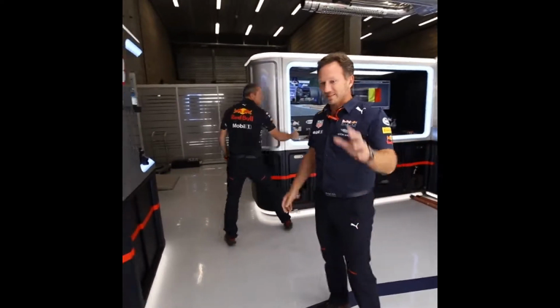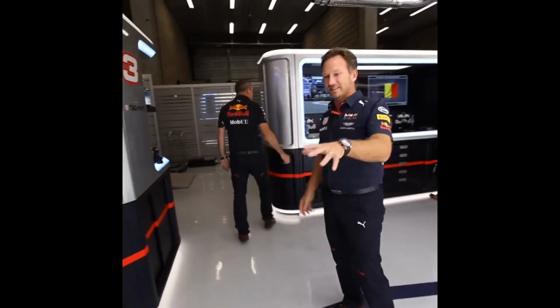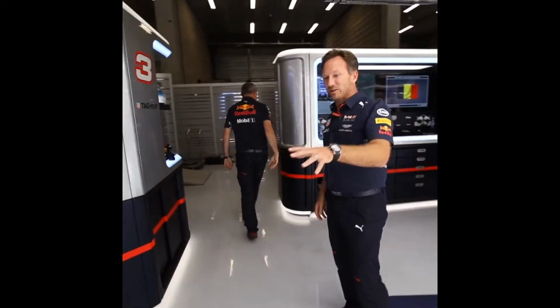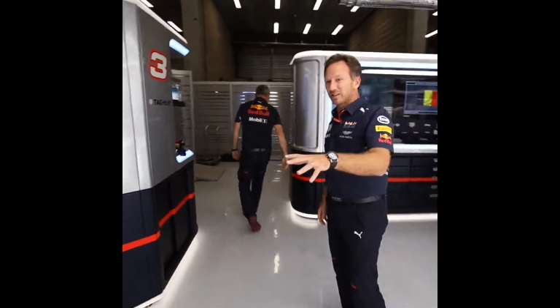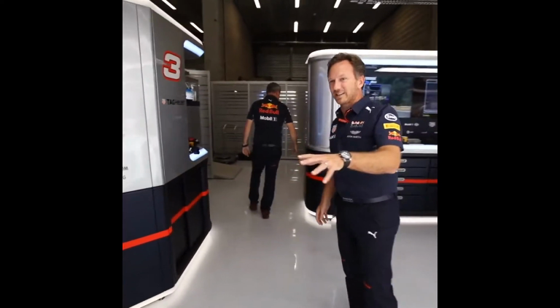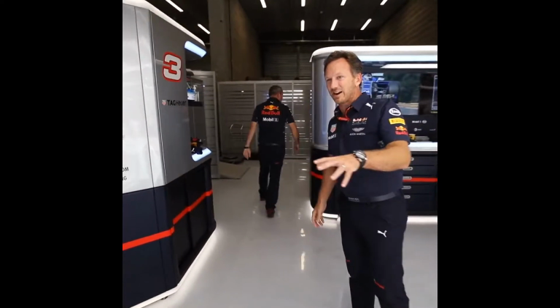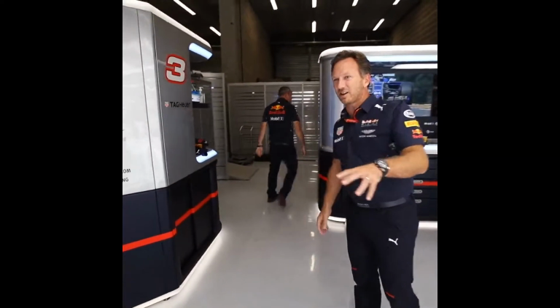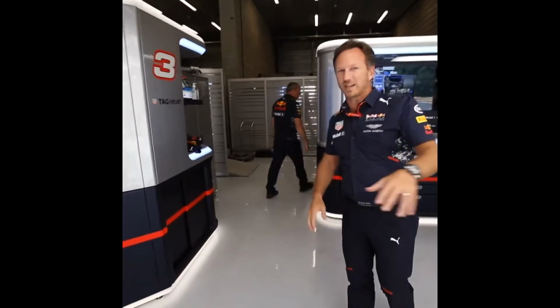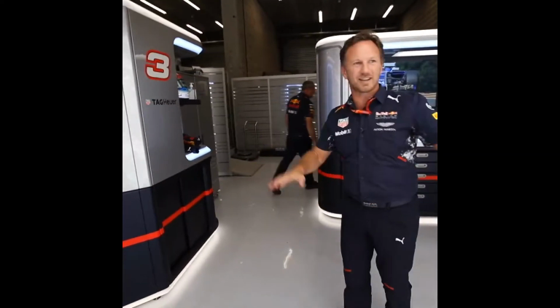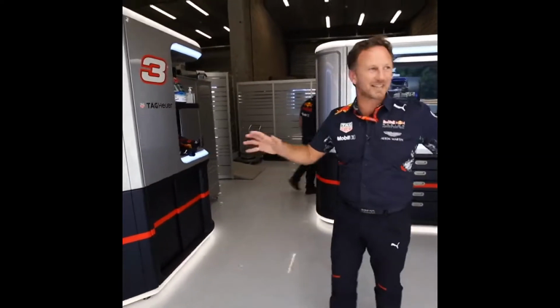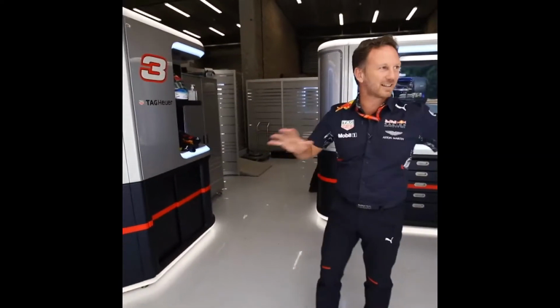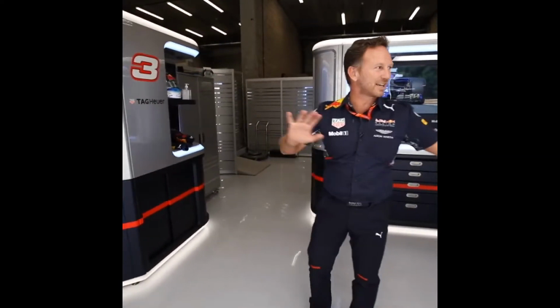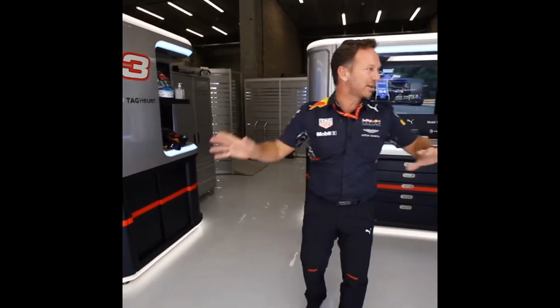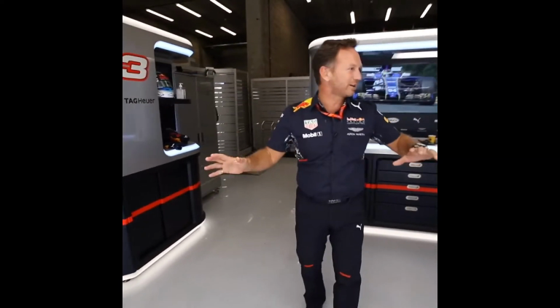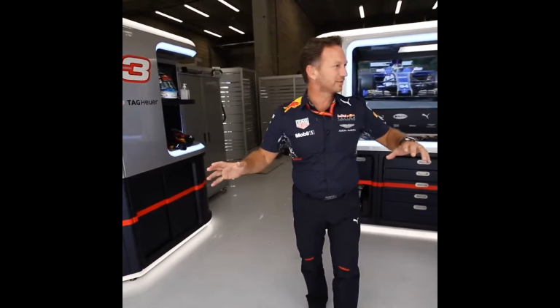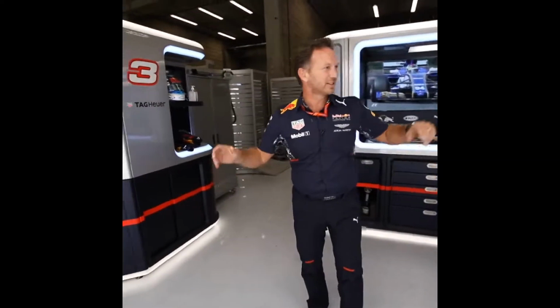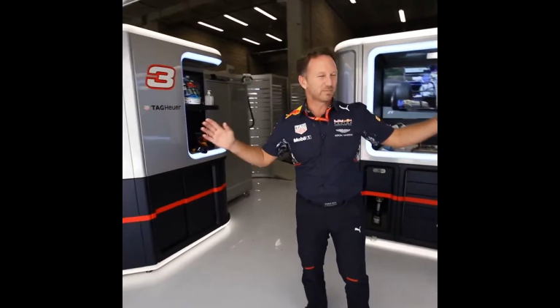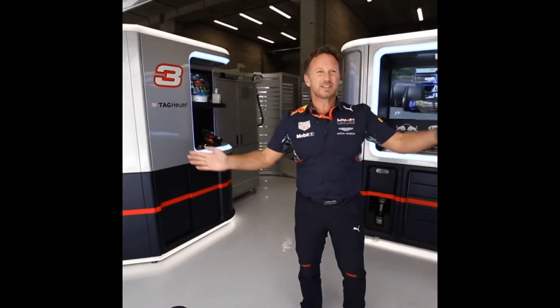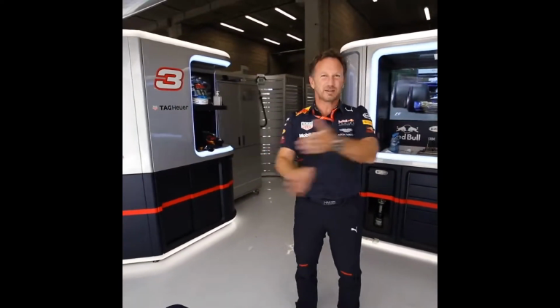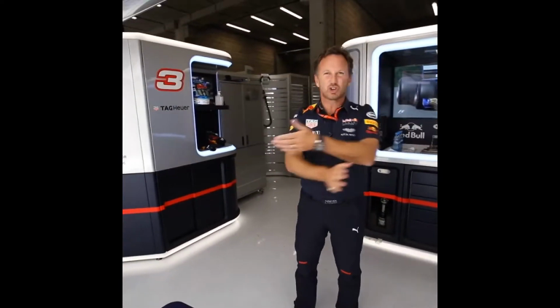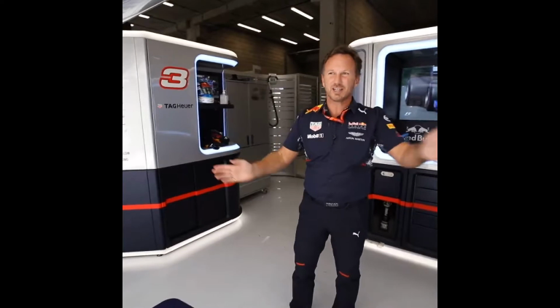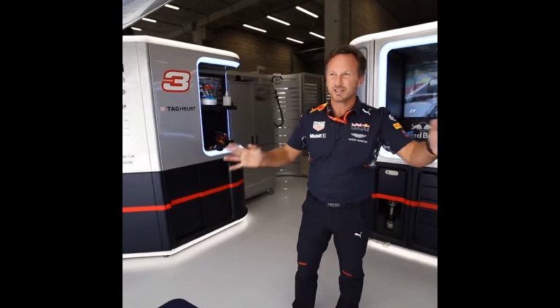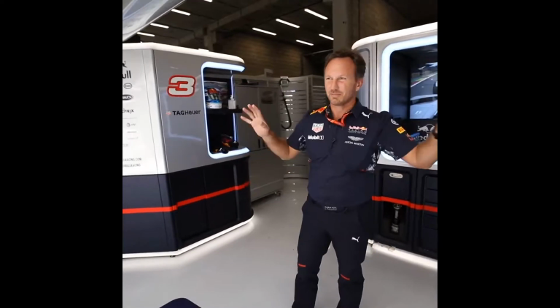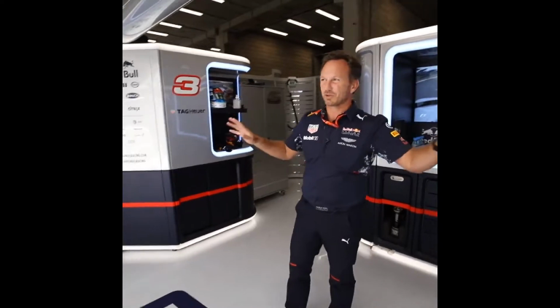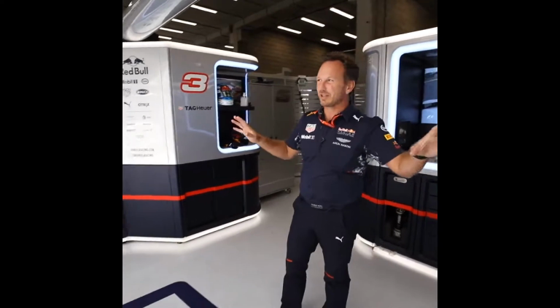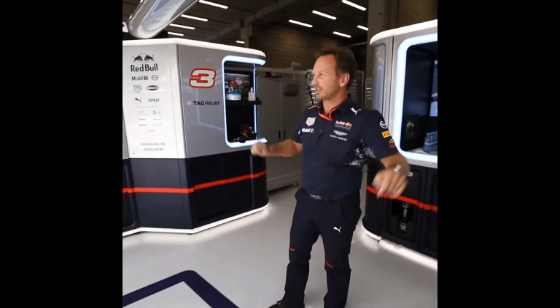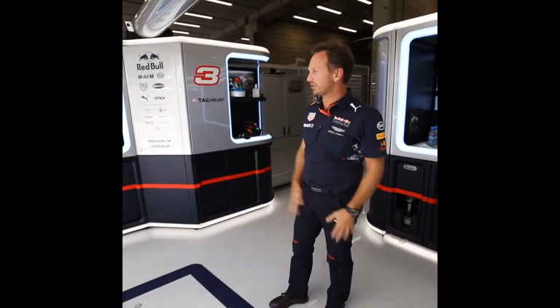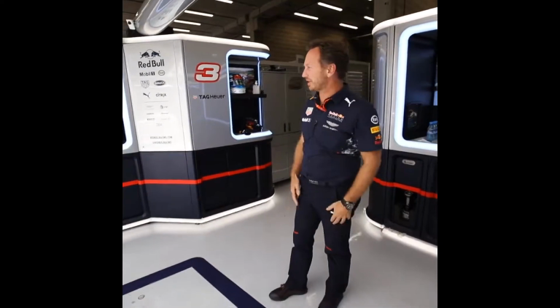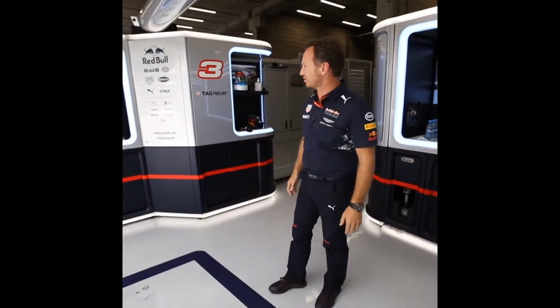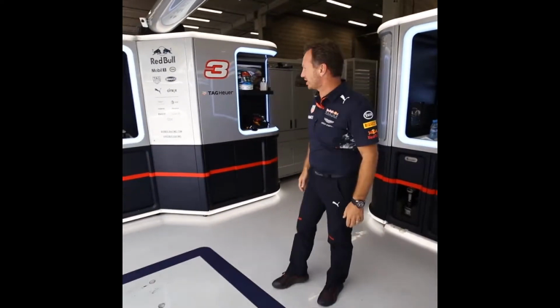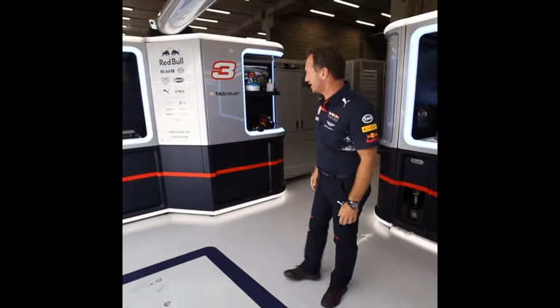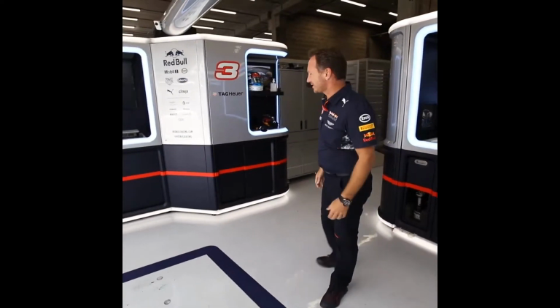This is Daniel's side of the garage — exactly the same layout, complete symmetry between the two sides.